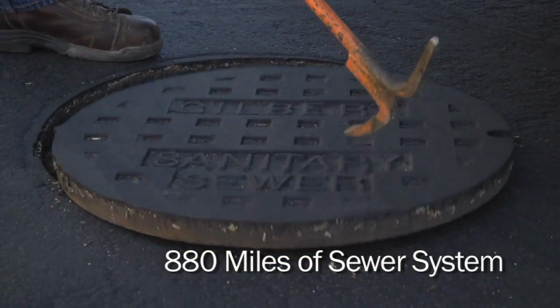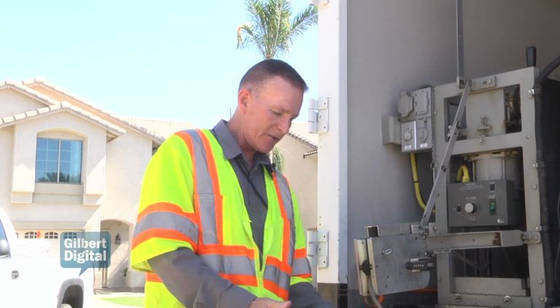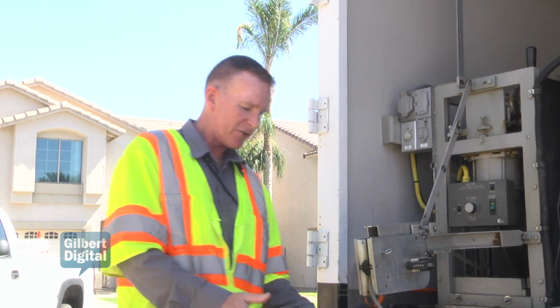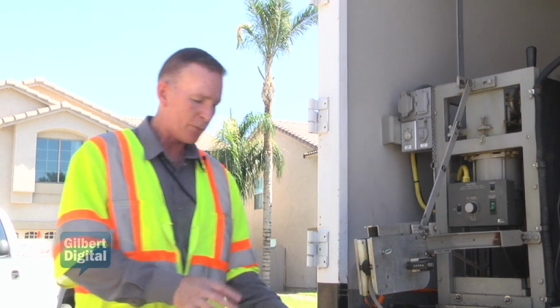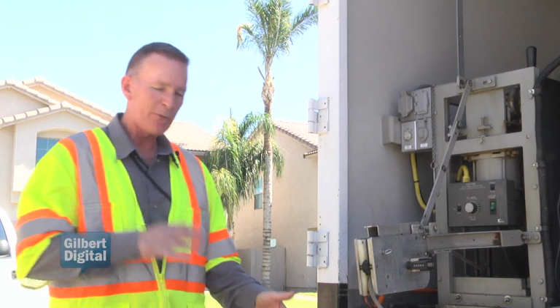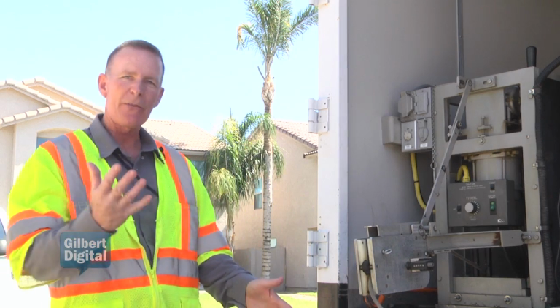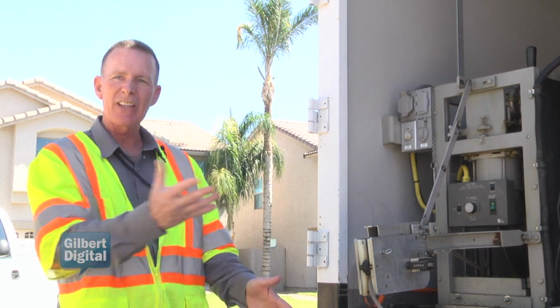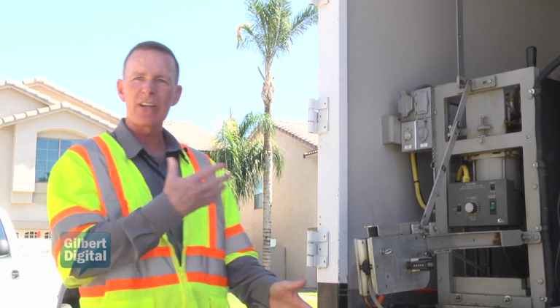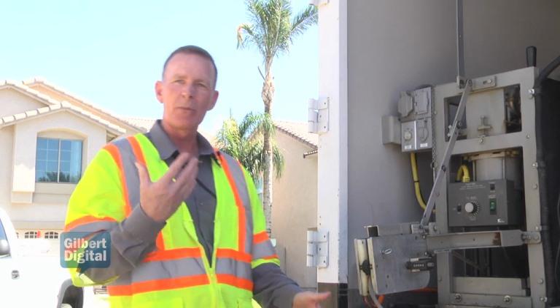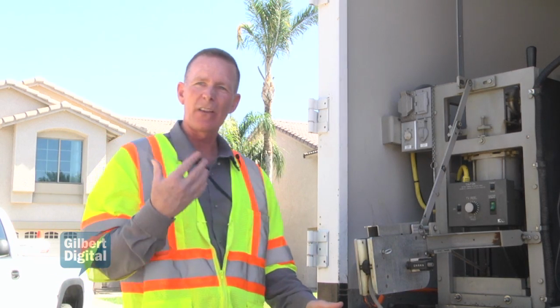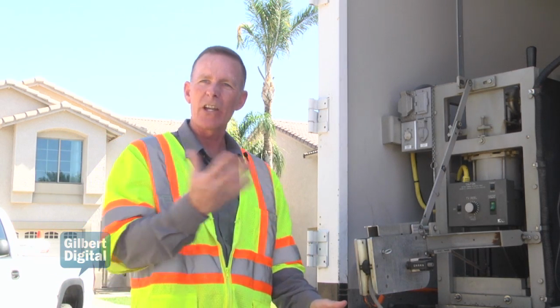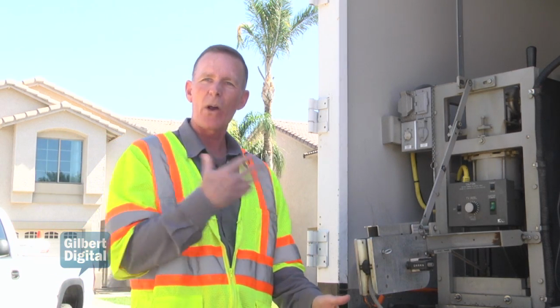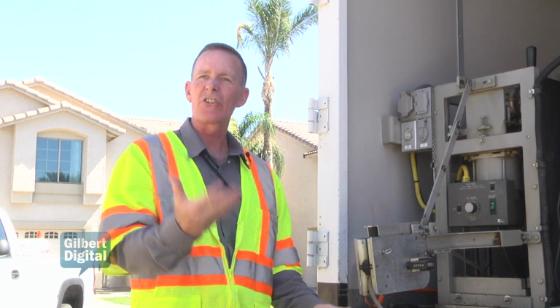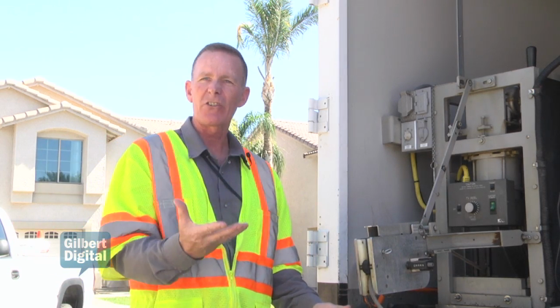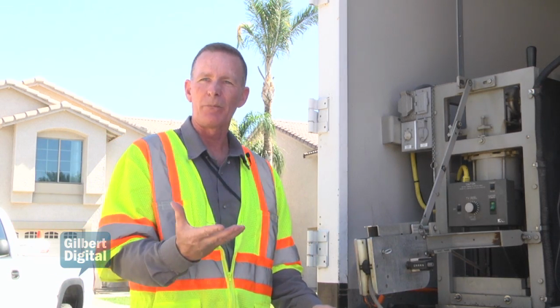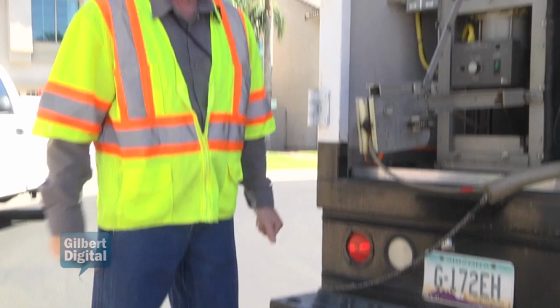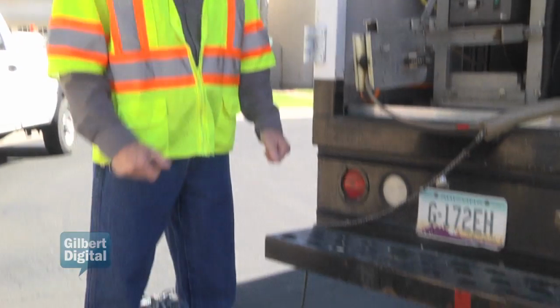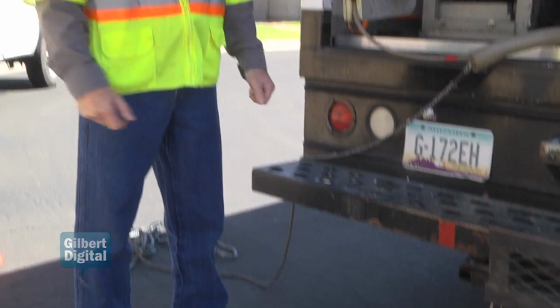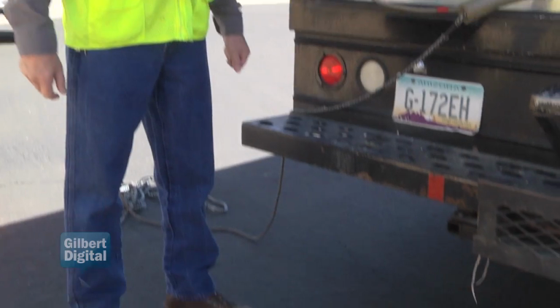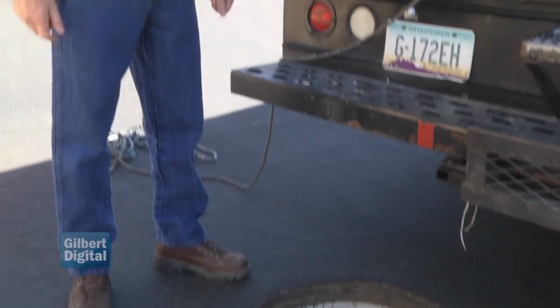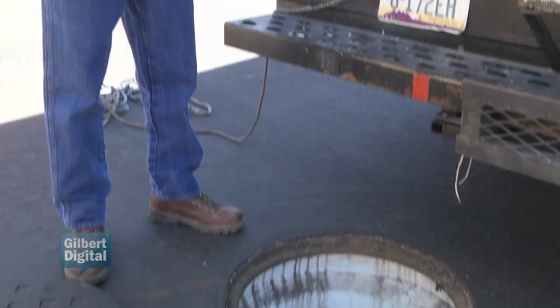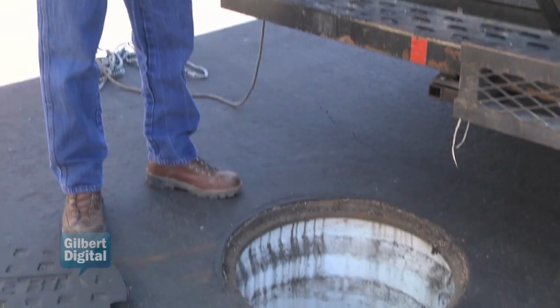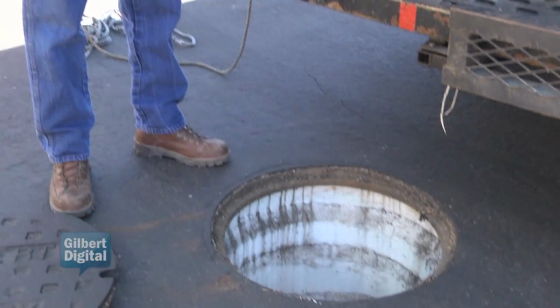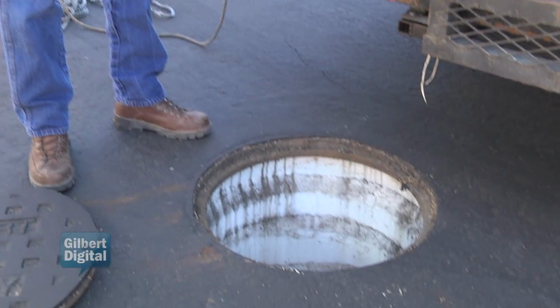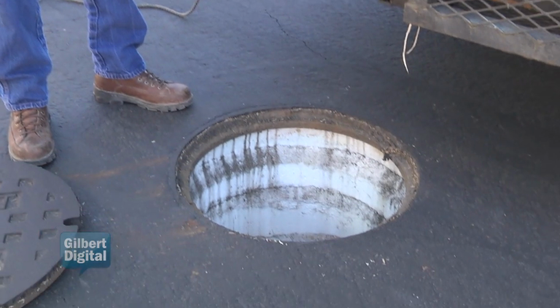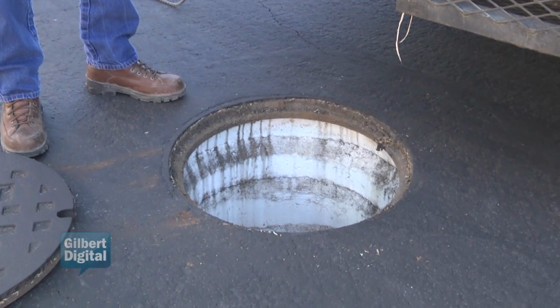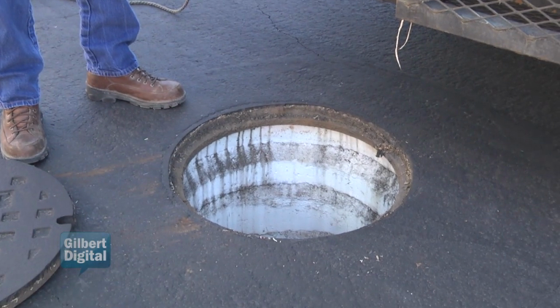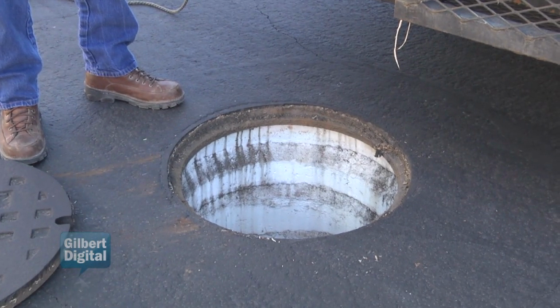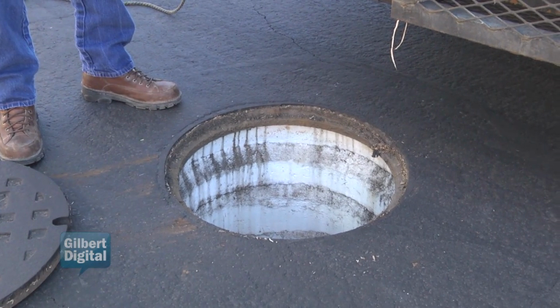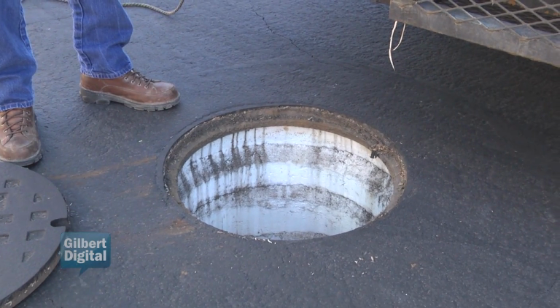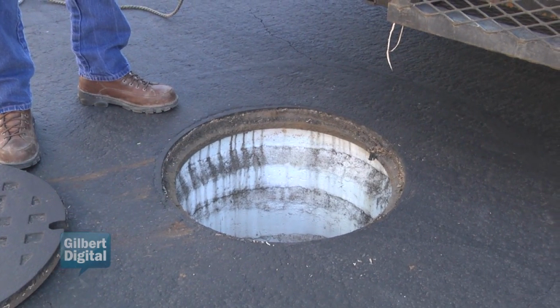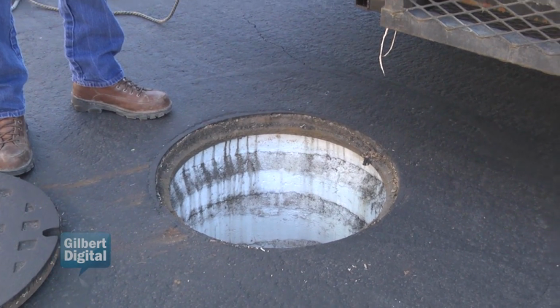These are situated throughout the town of Gilbert in the wastewater system. Anything we need to do to get down to our system, this is our only way to get down in here.